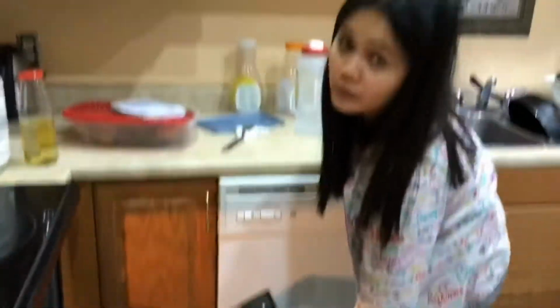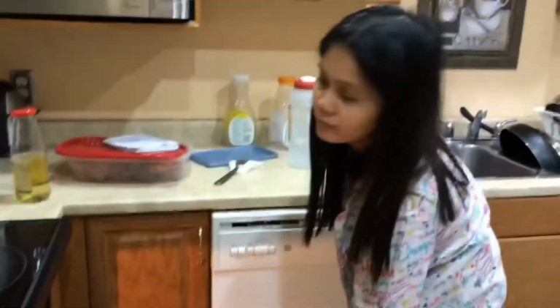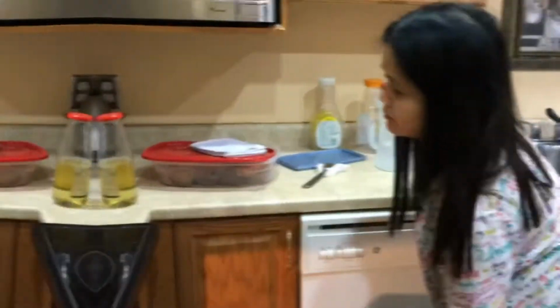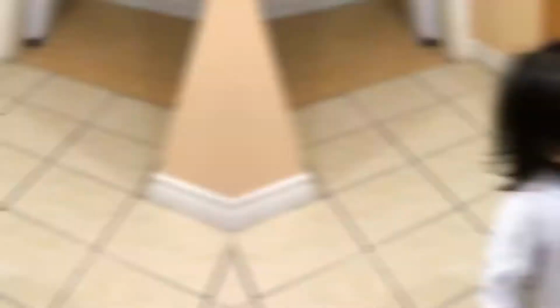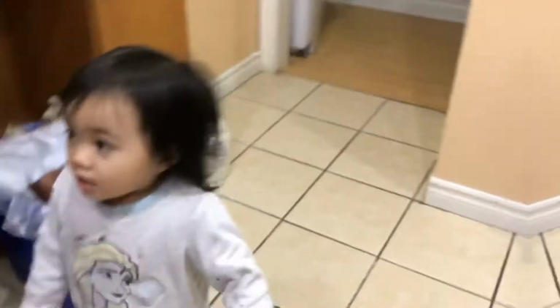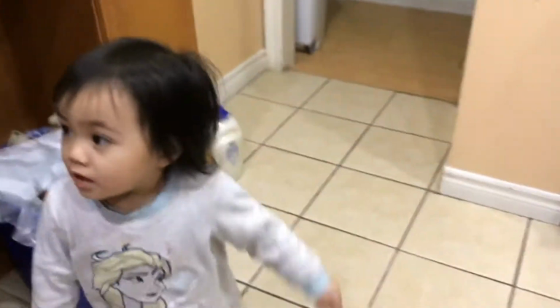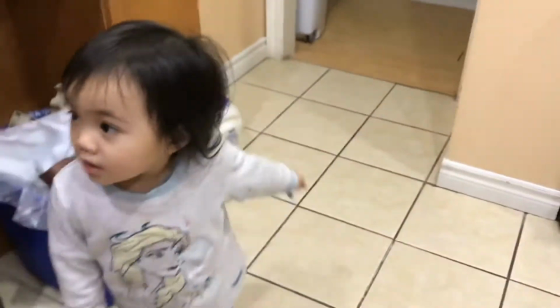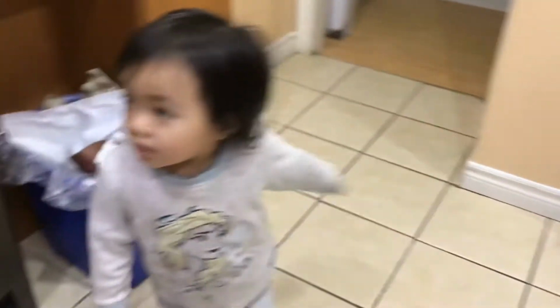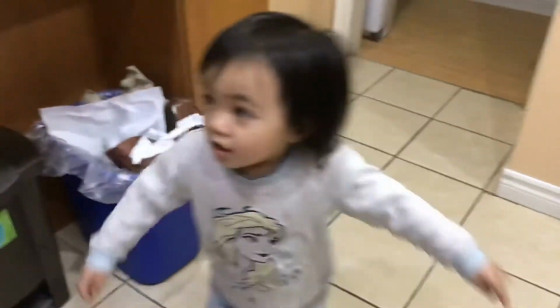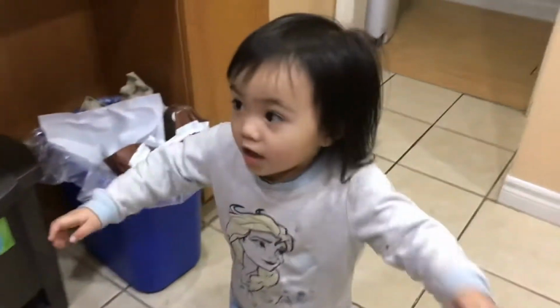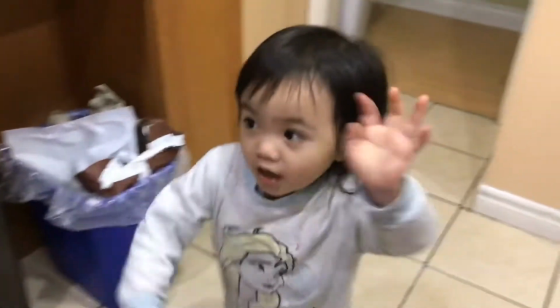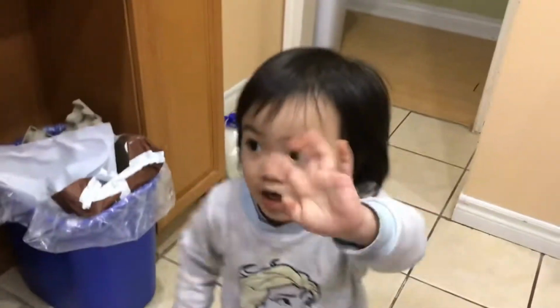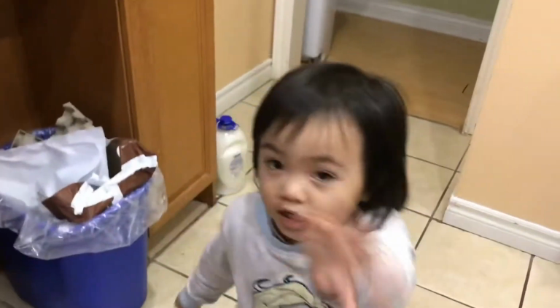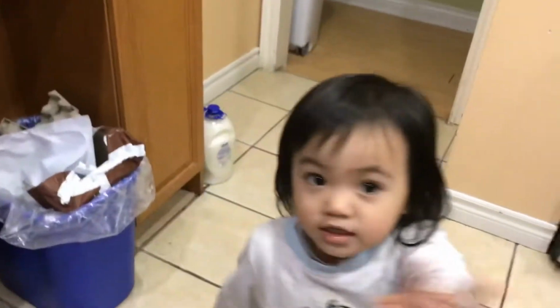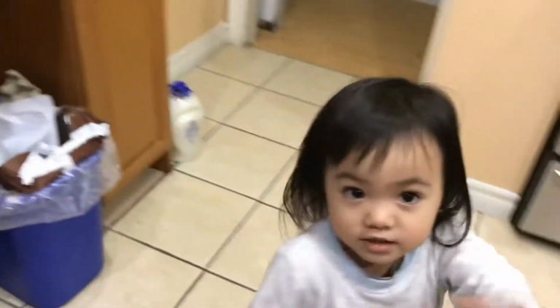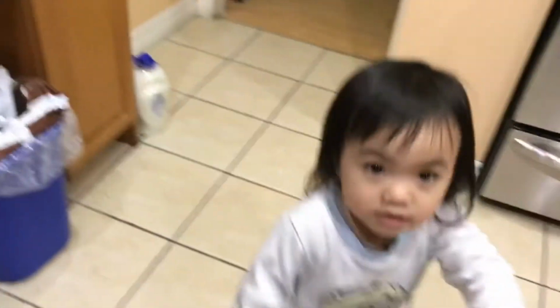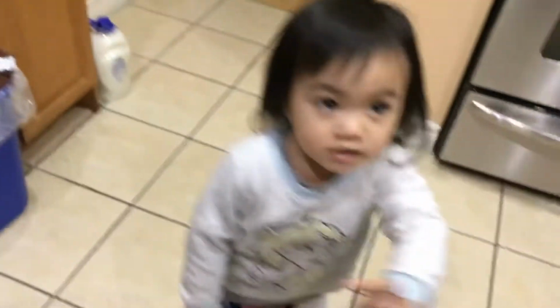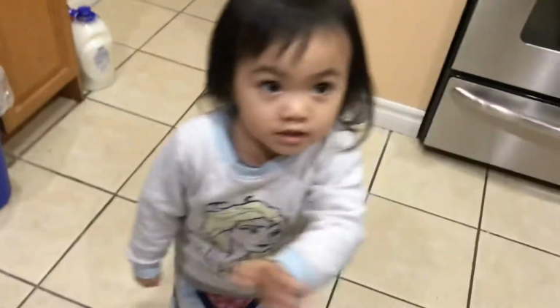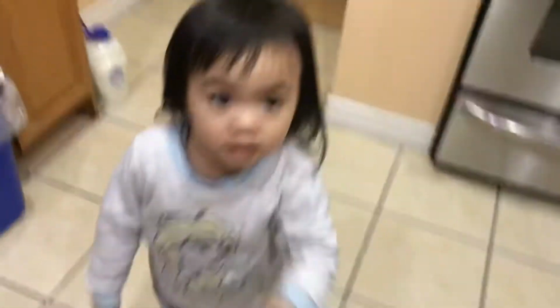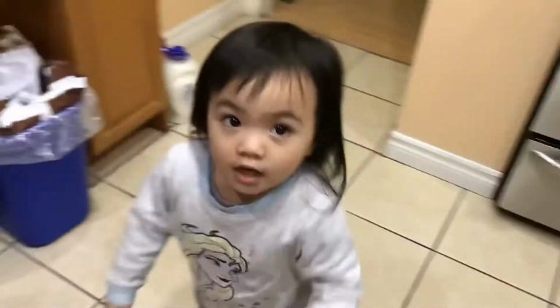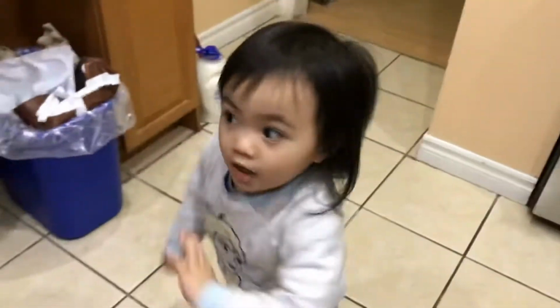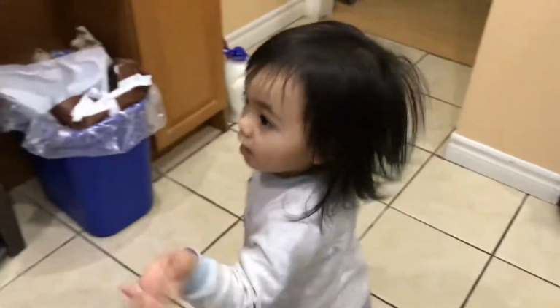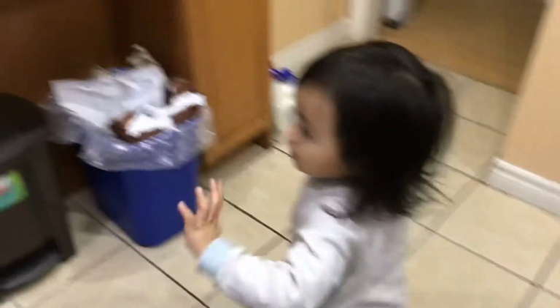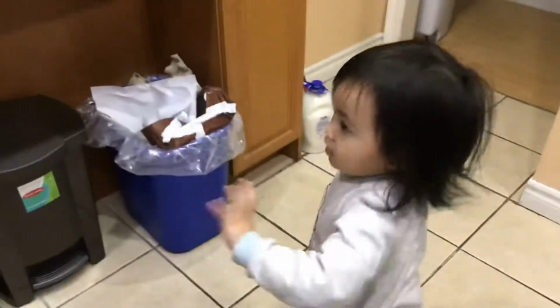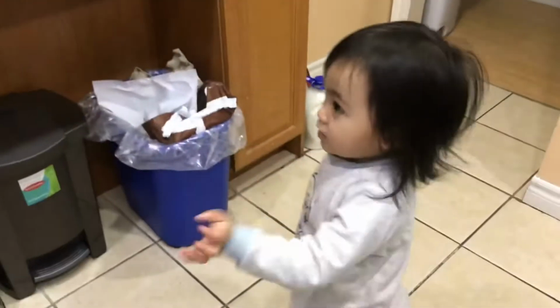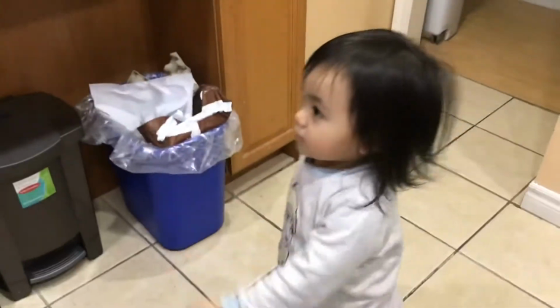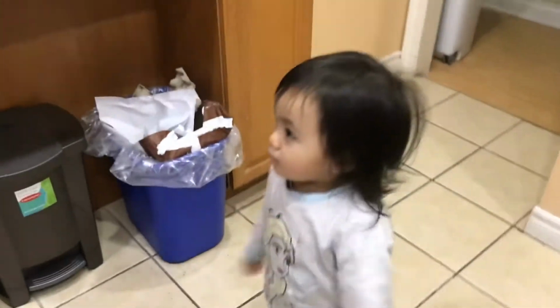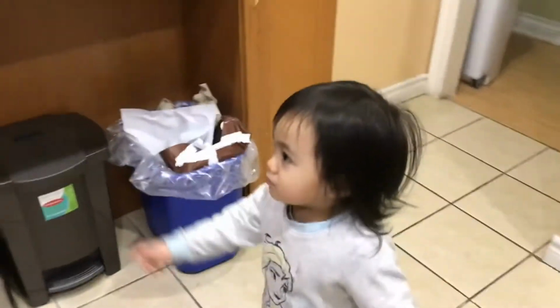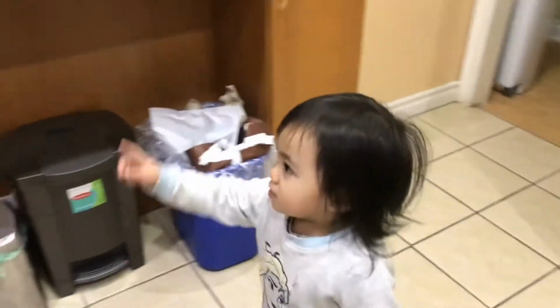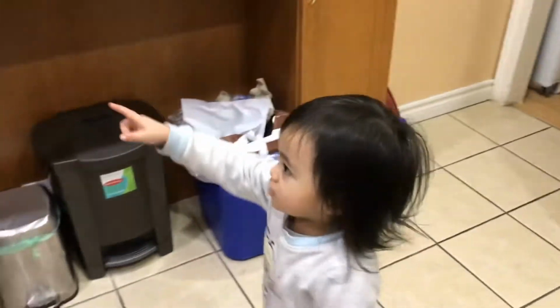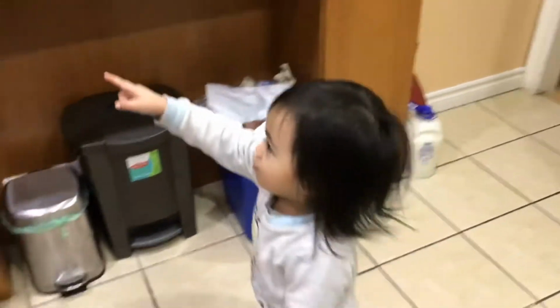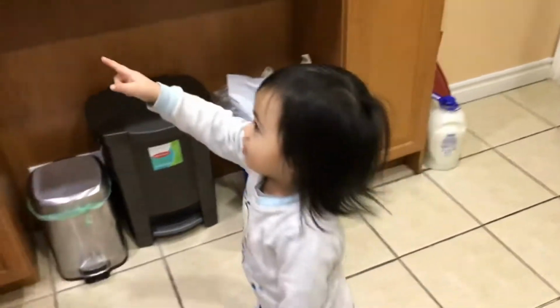Say hi! Hi. Look at here. Hi. Mommy, this one?